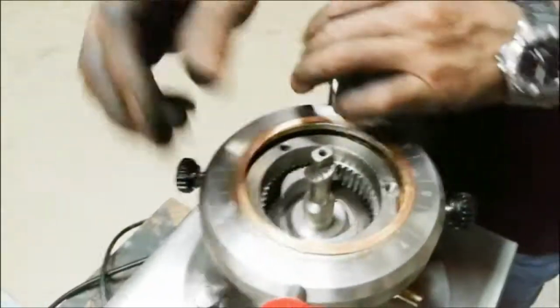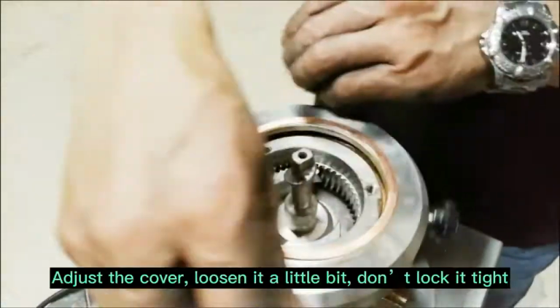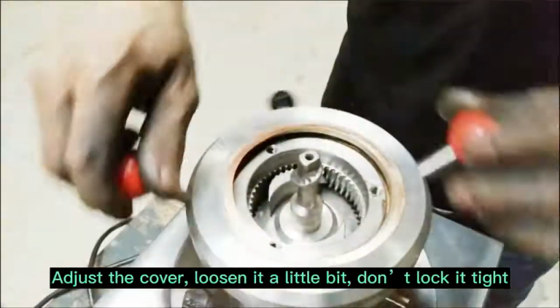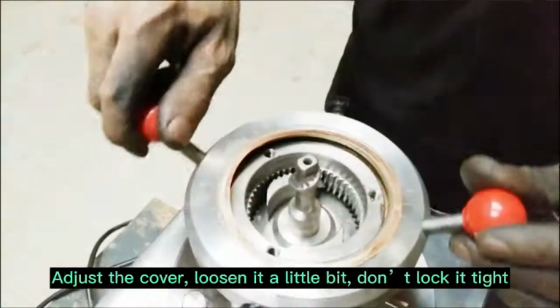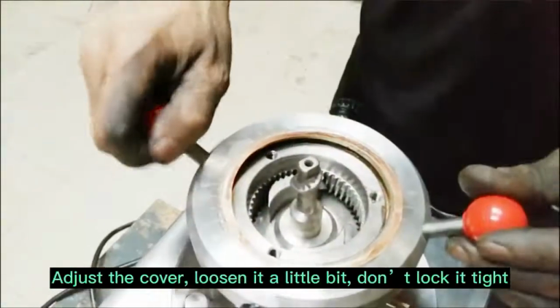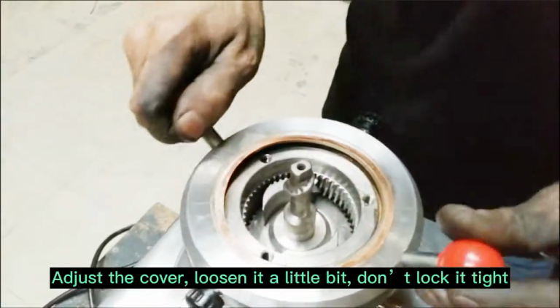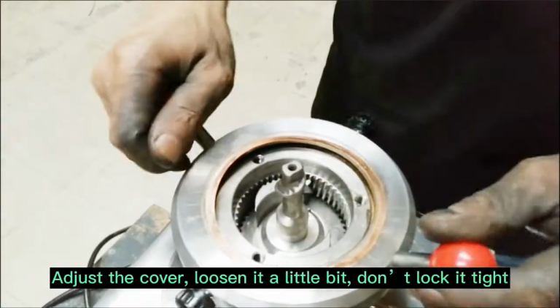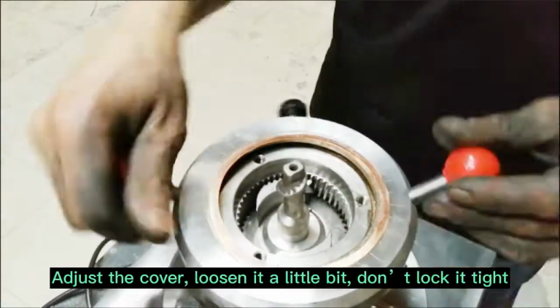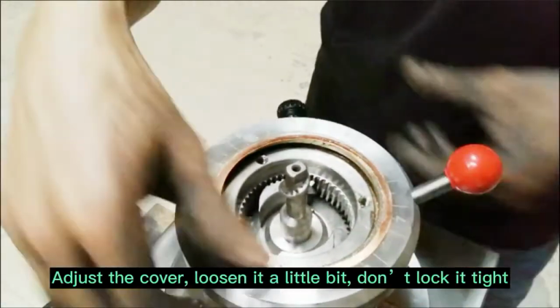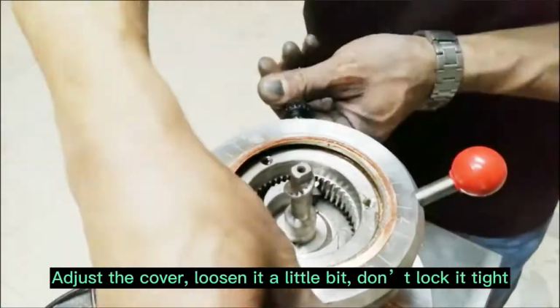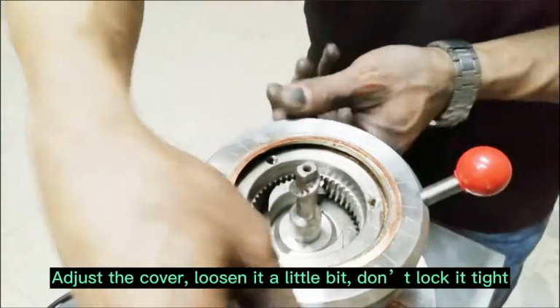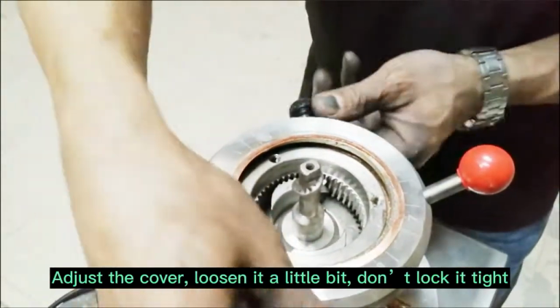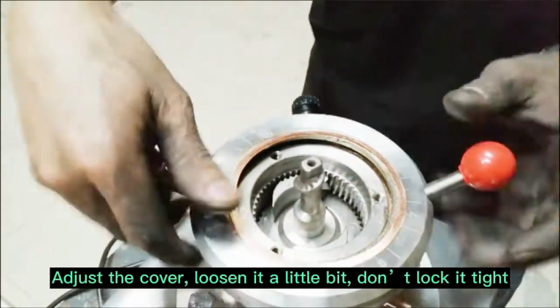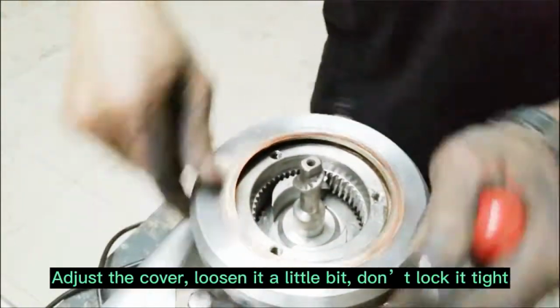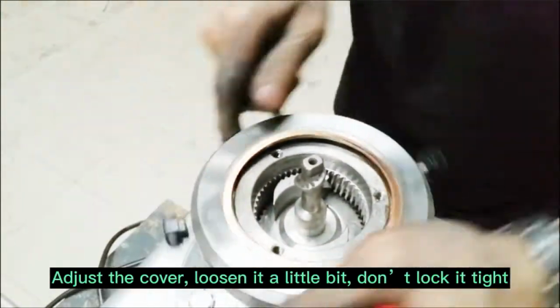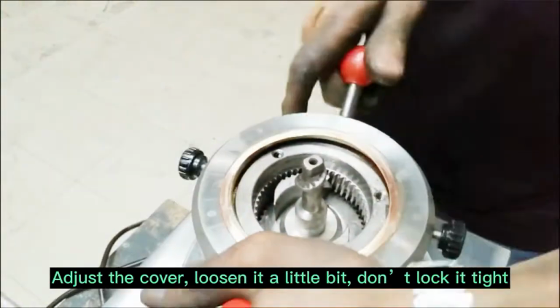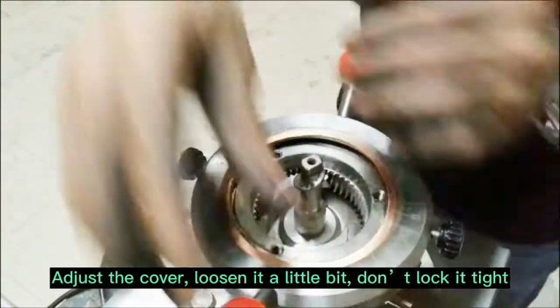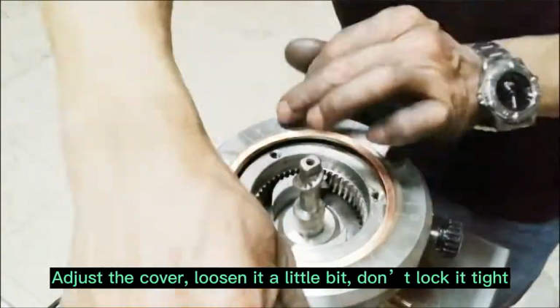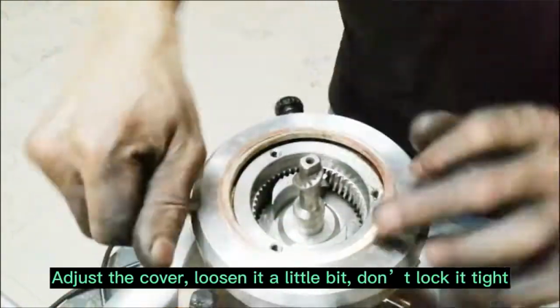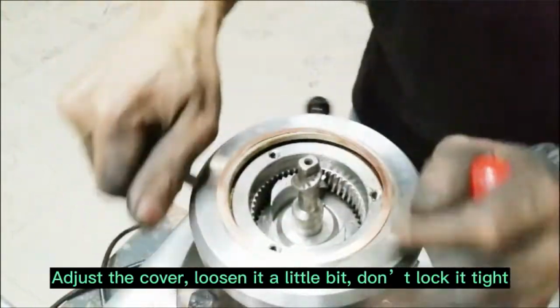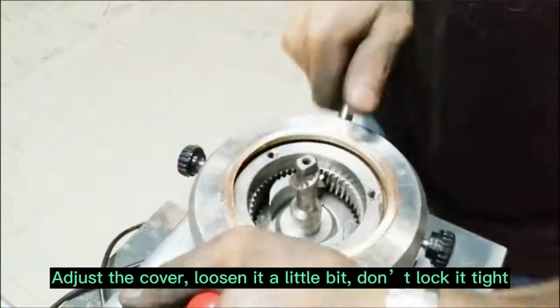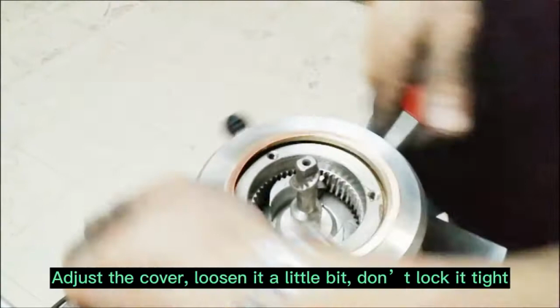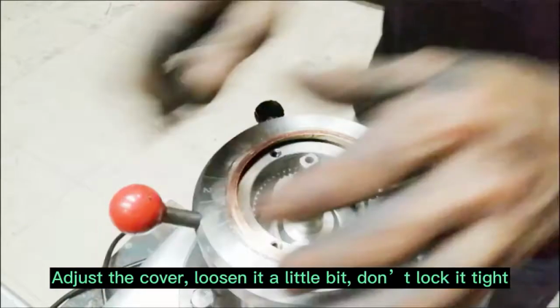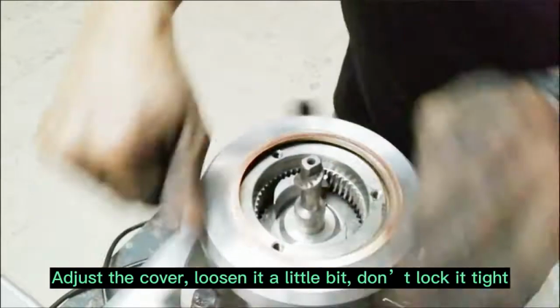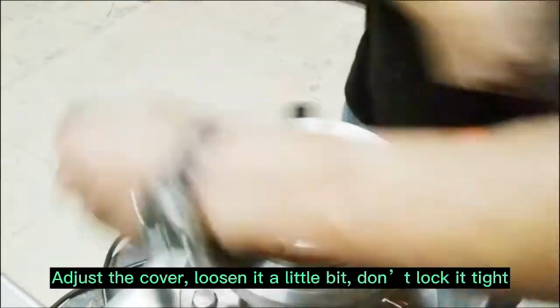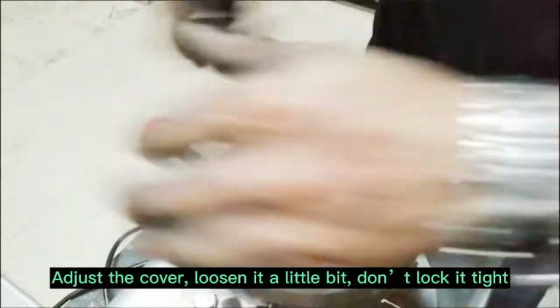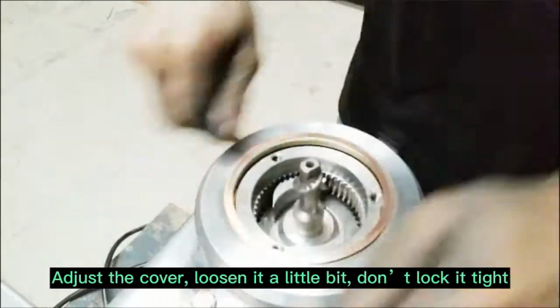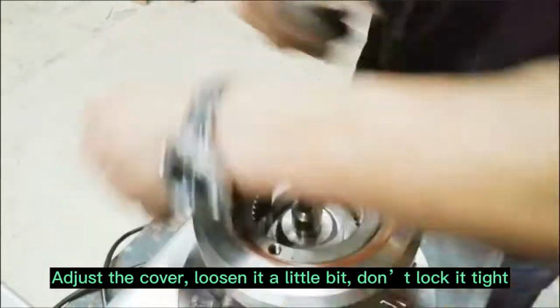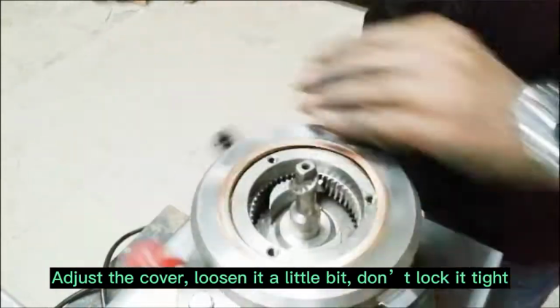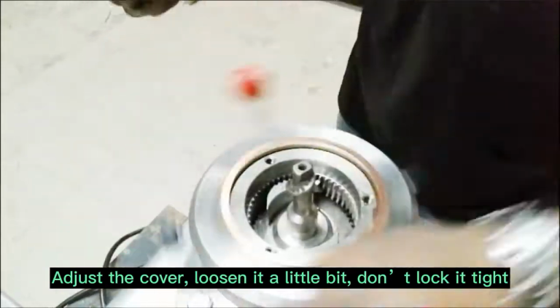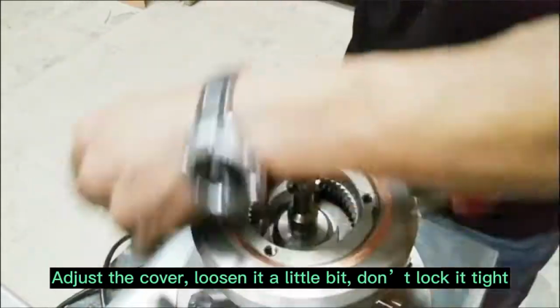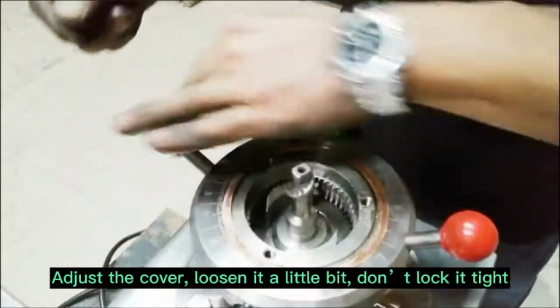Adjust the cover, loosen it a little bit until lock it tight.